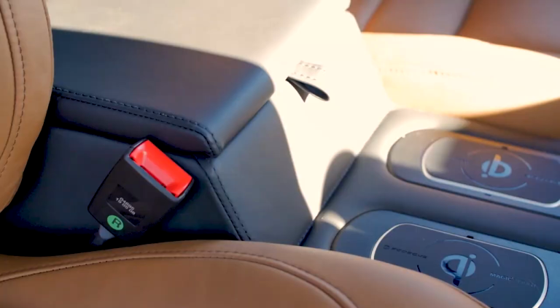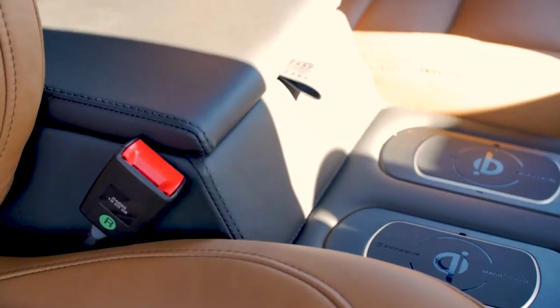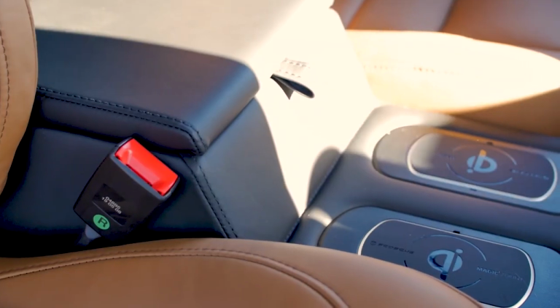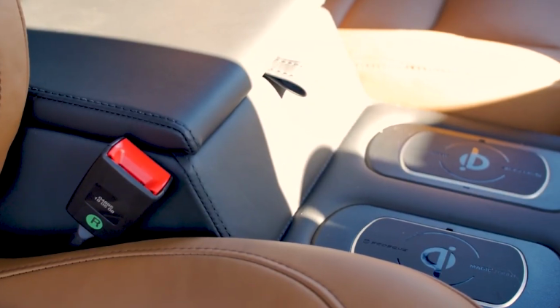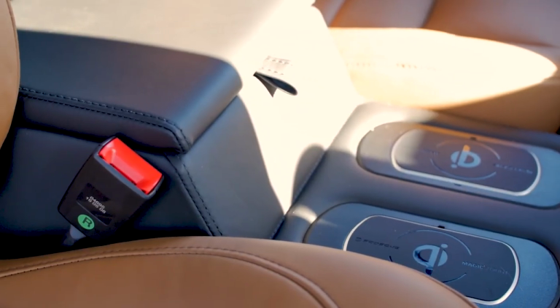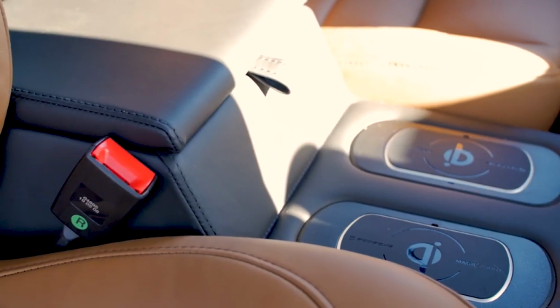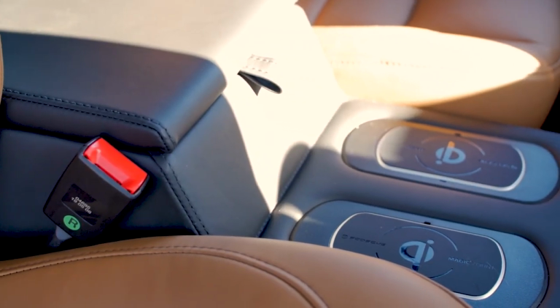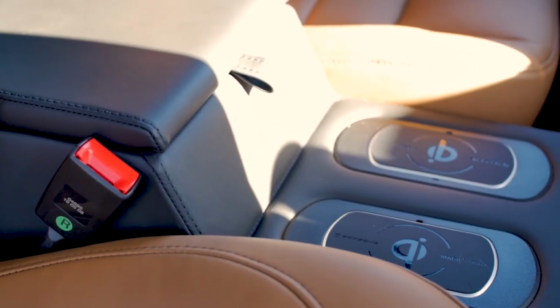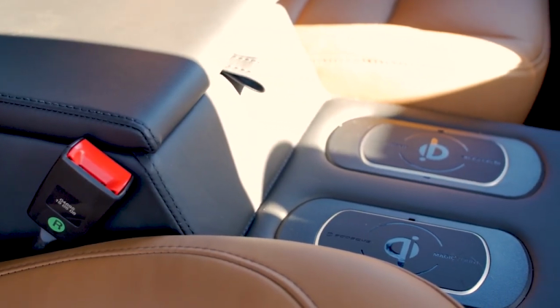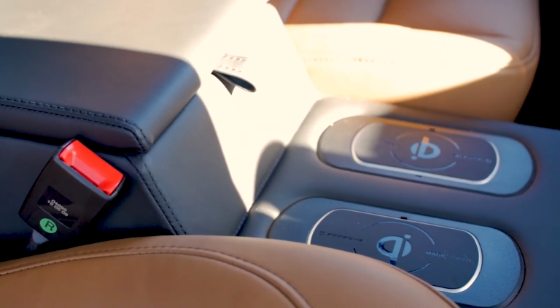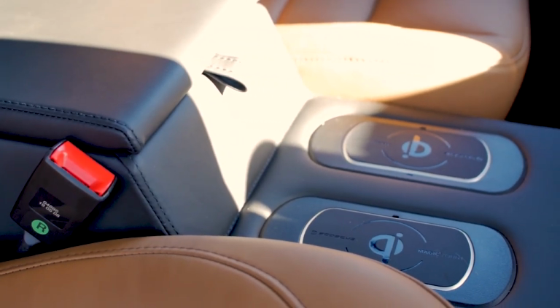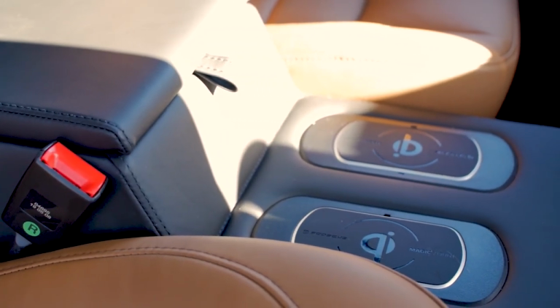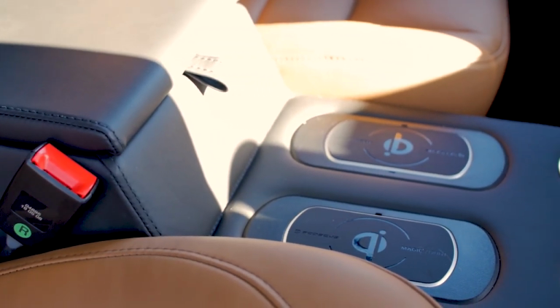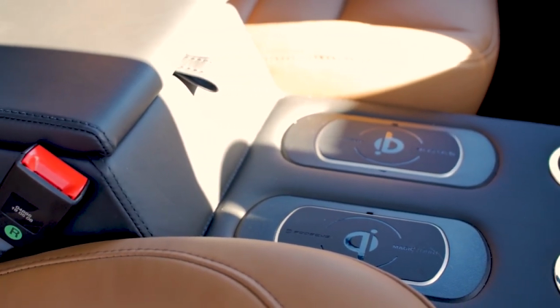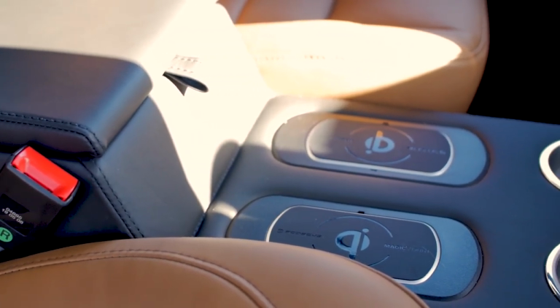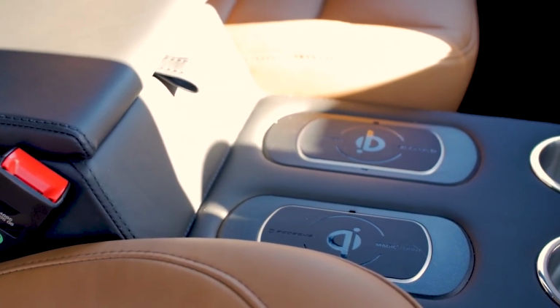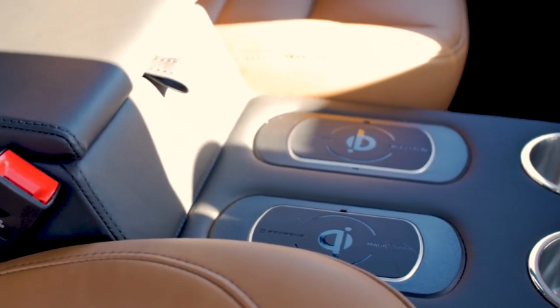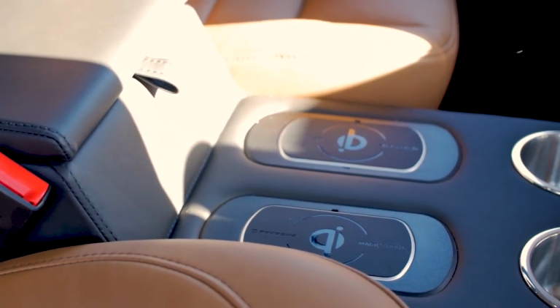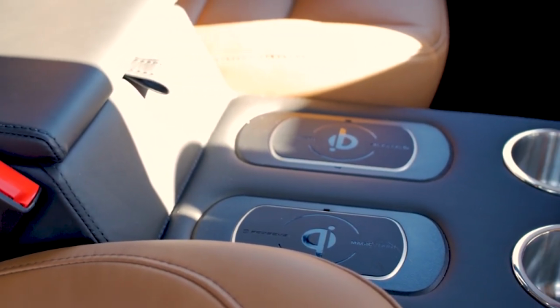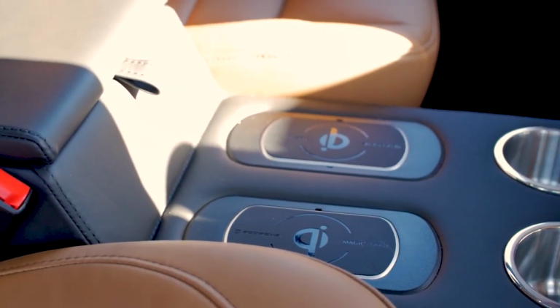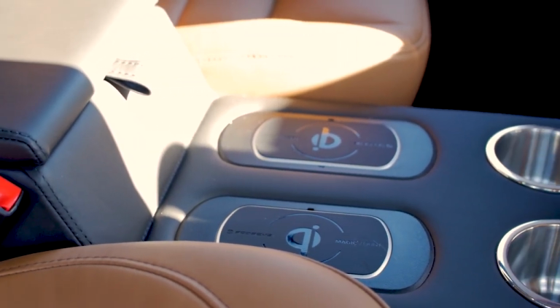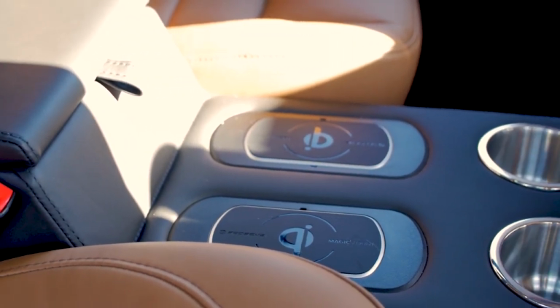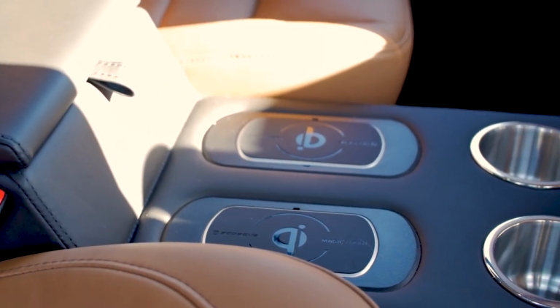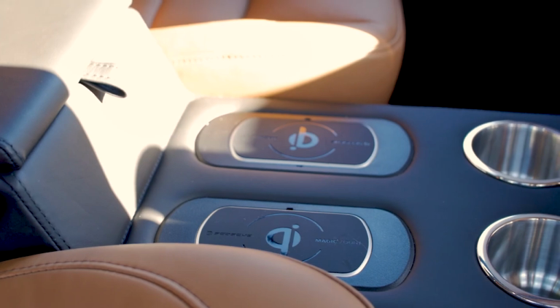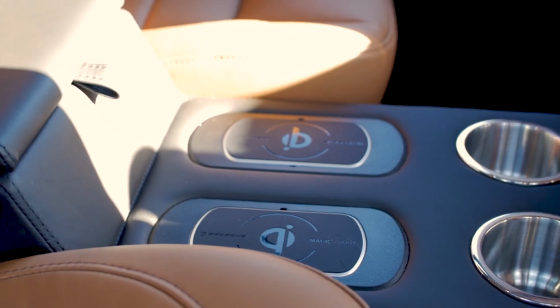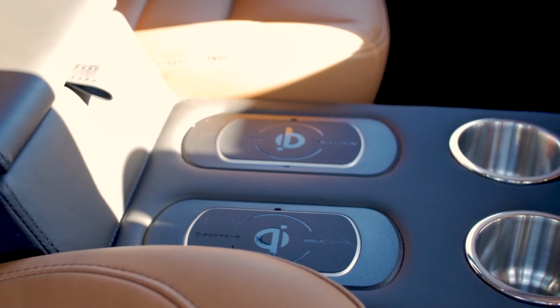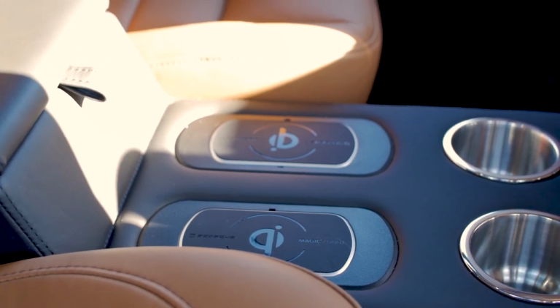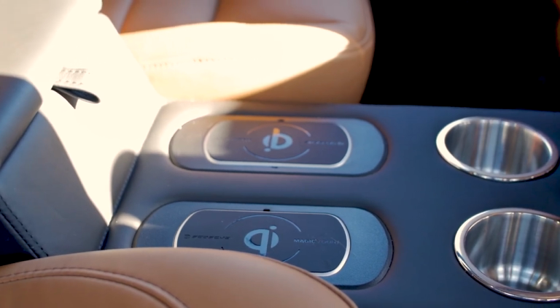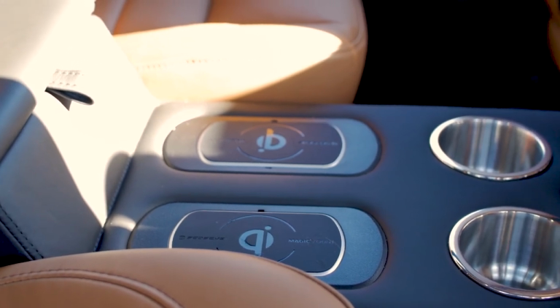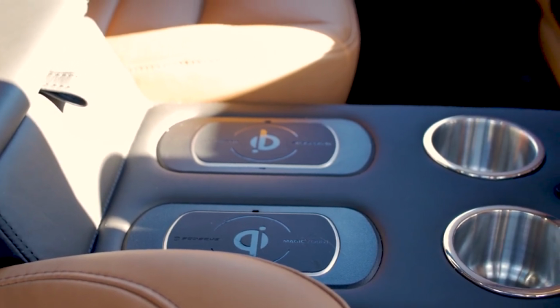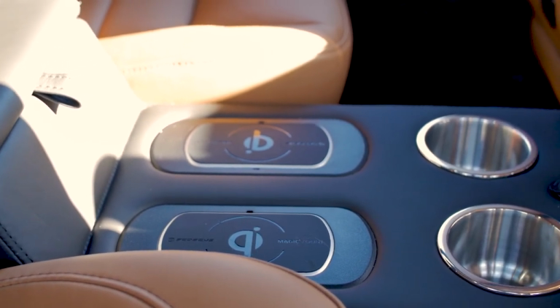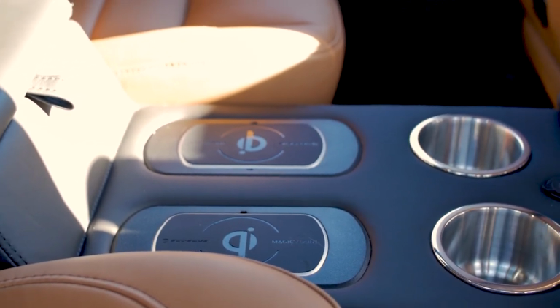Moe also features a full center console that has wireless charging for front and rear passengers.